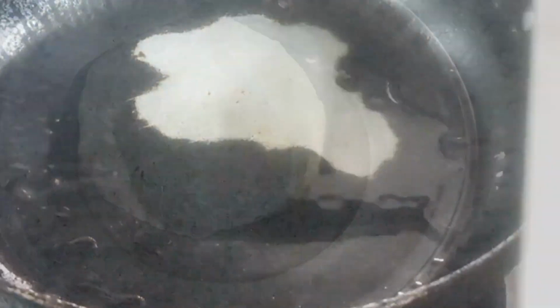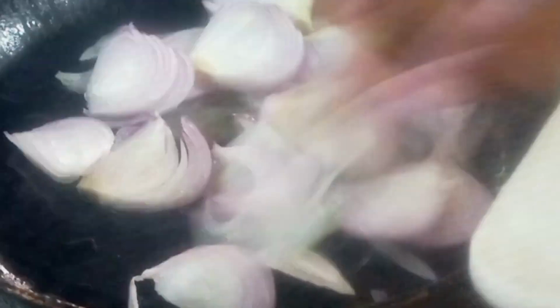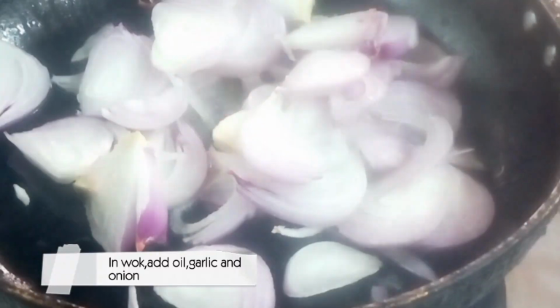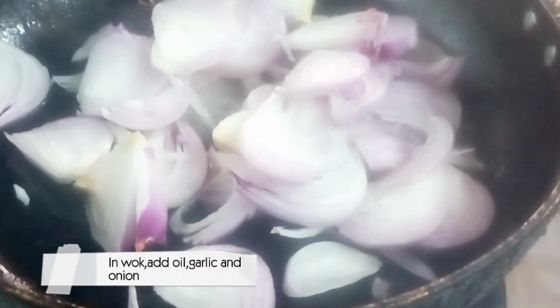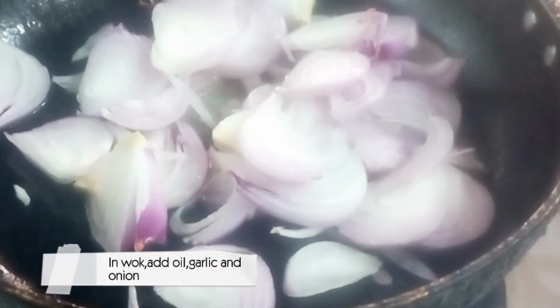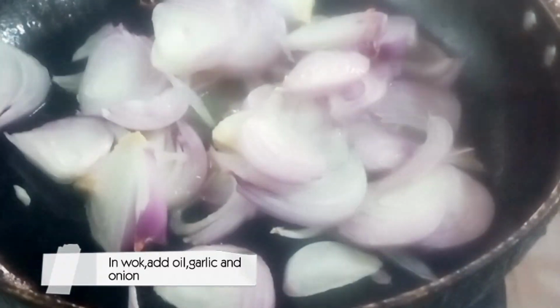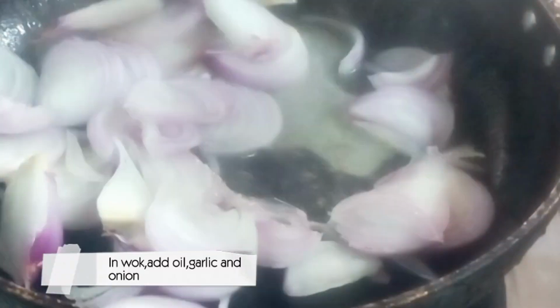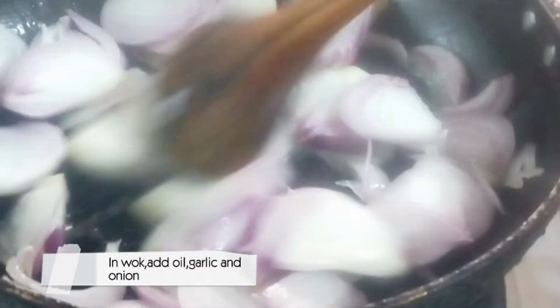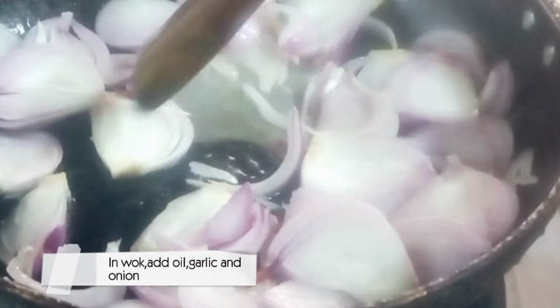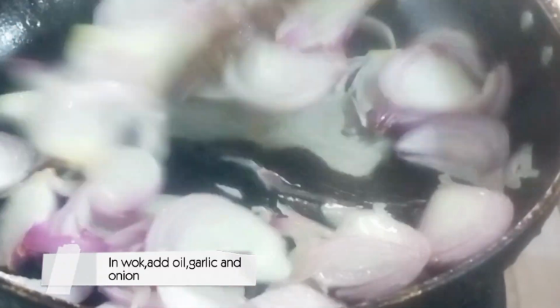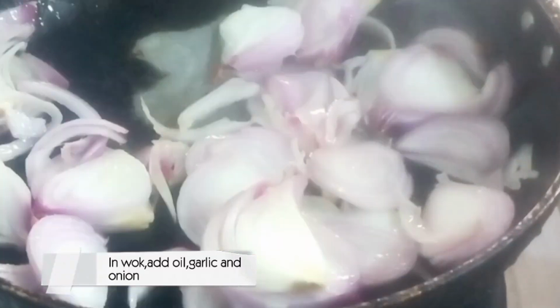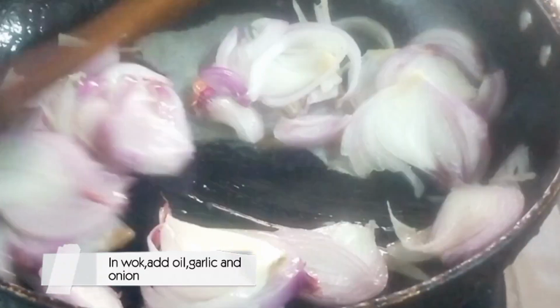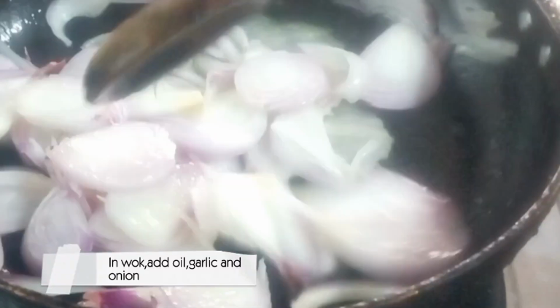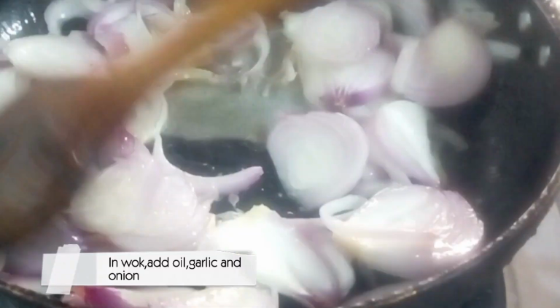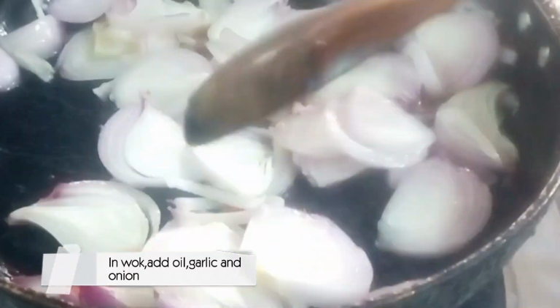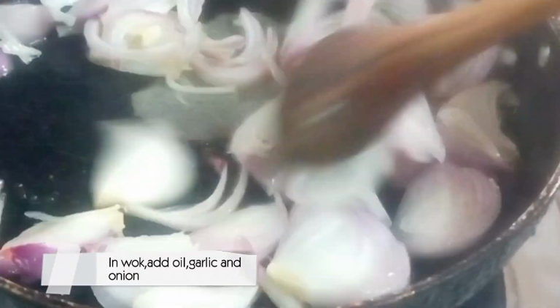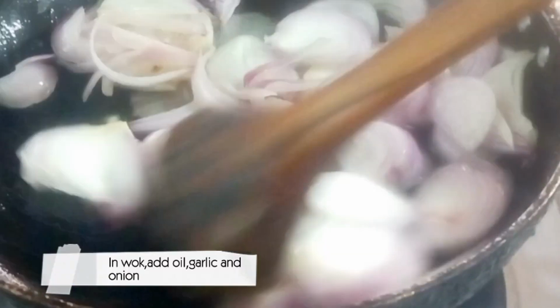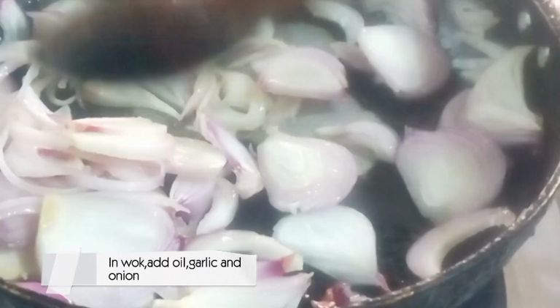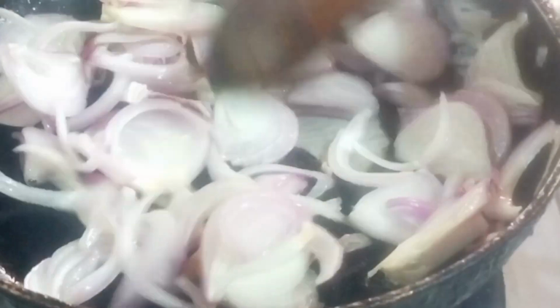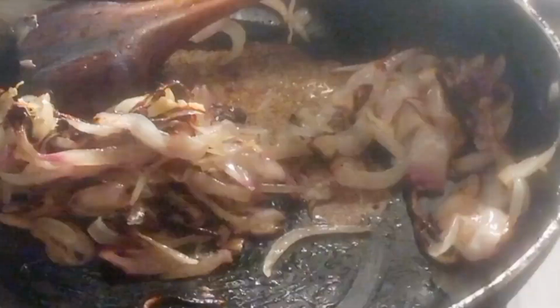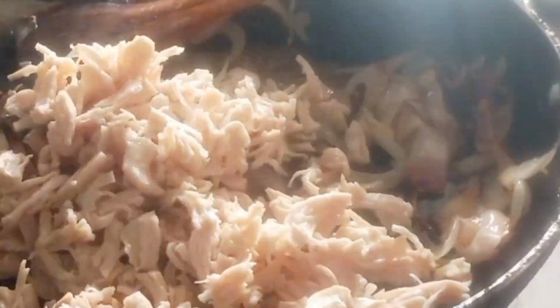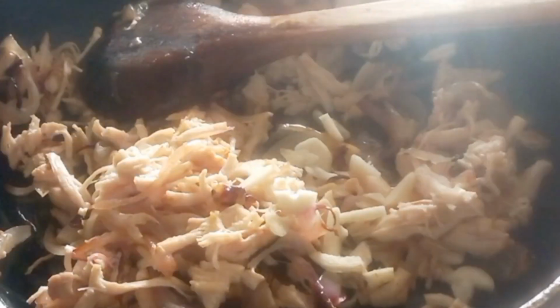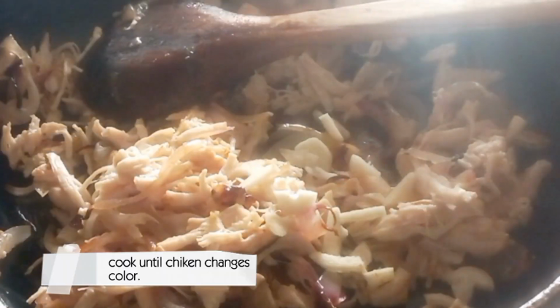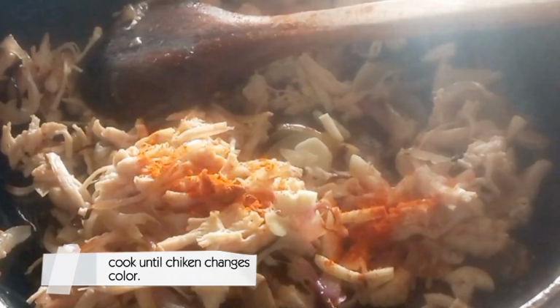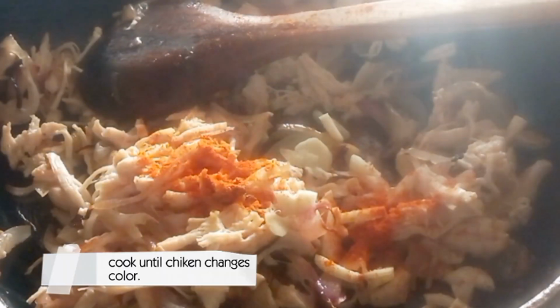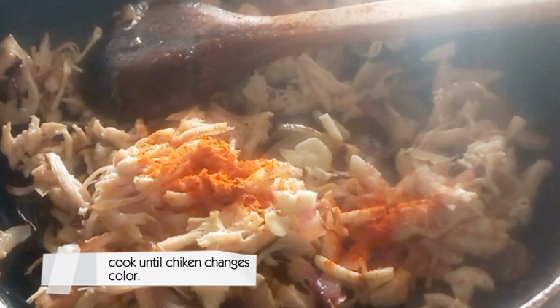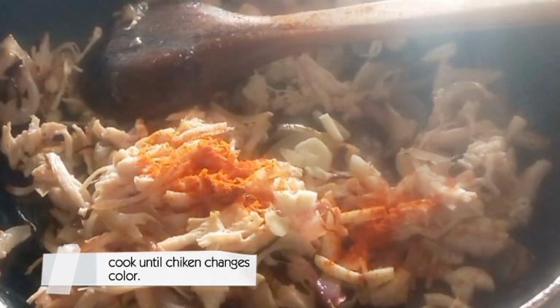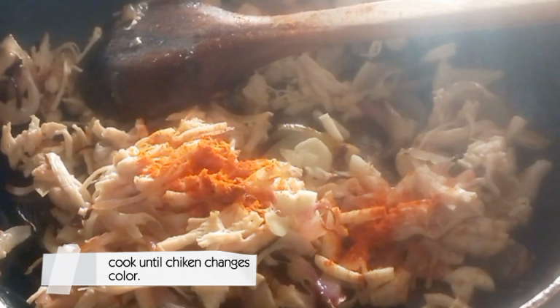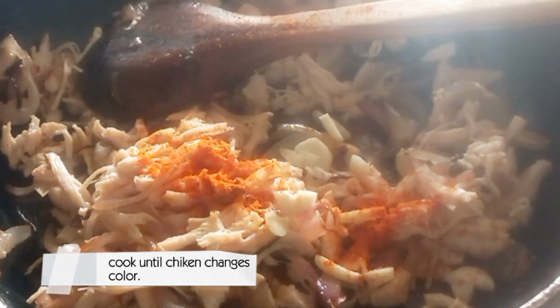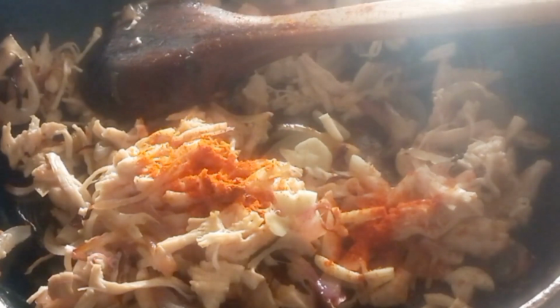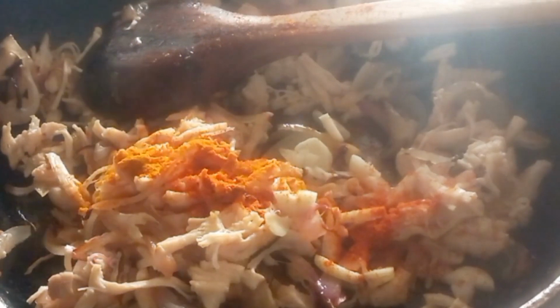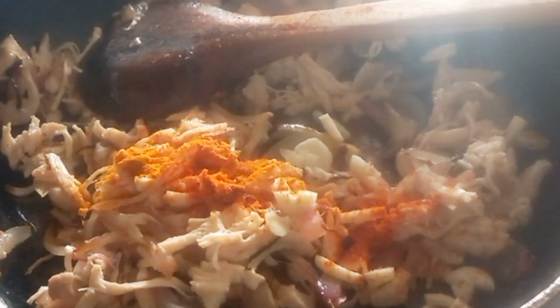In a wok, add oil, garlic and onion. Add chicken. Cook until chicken changes color.